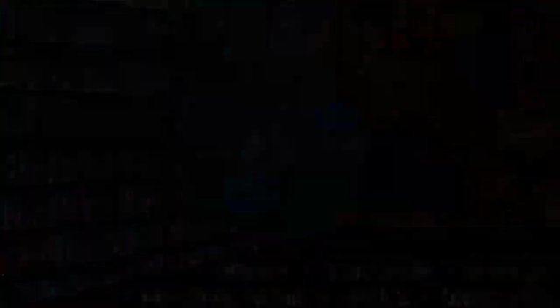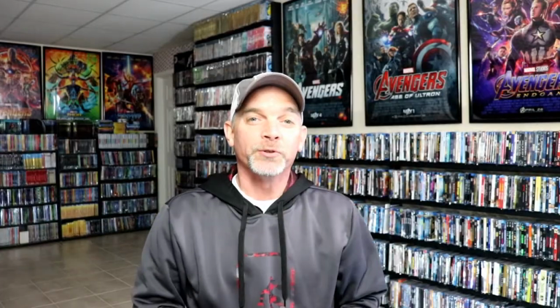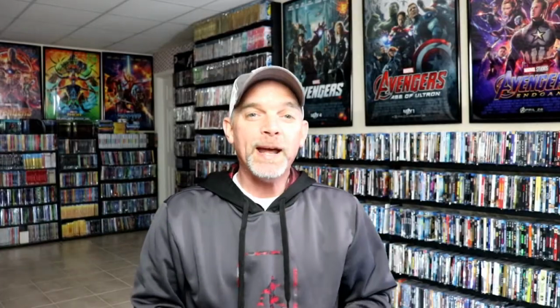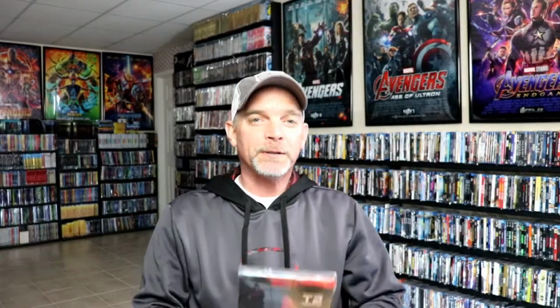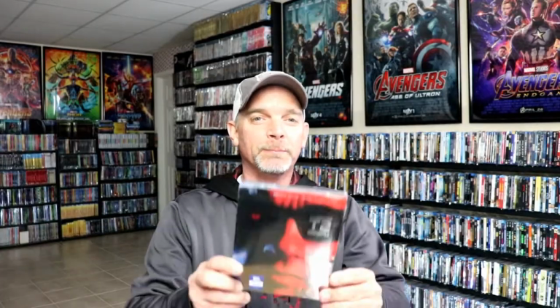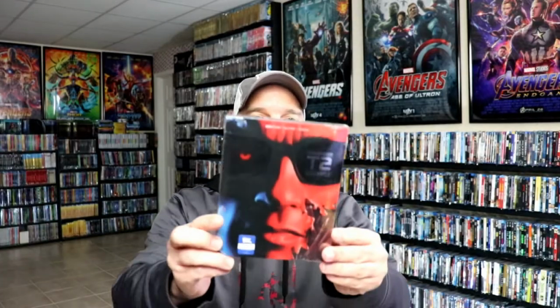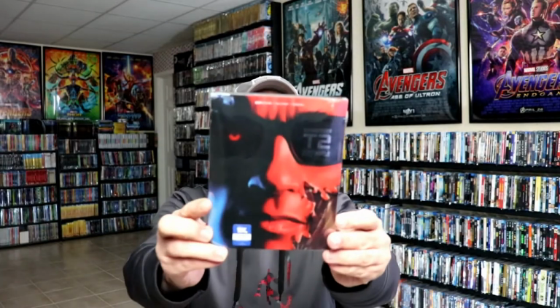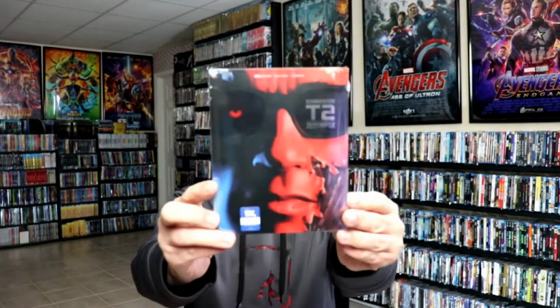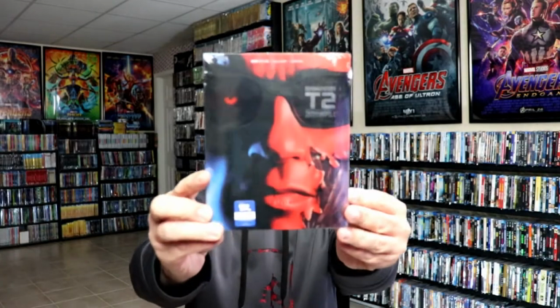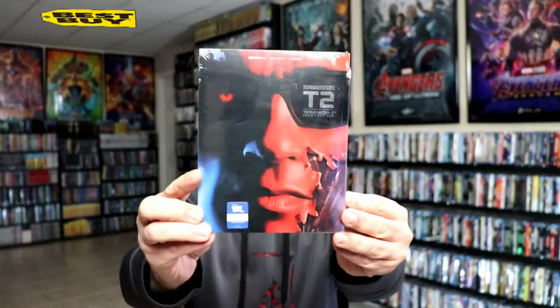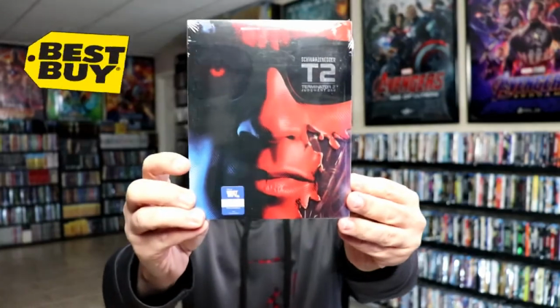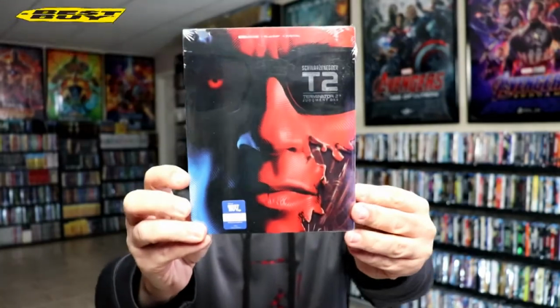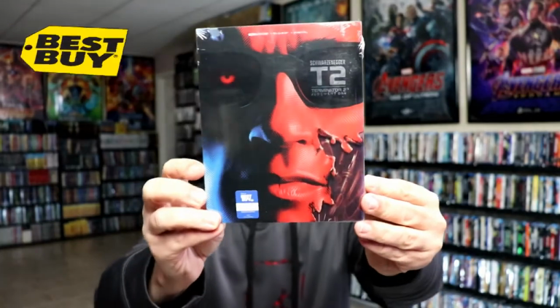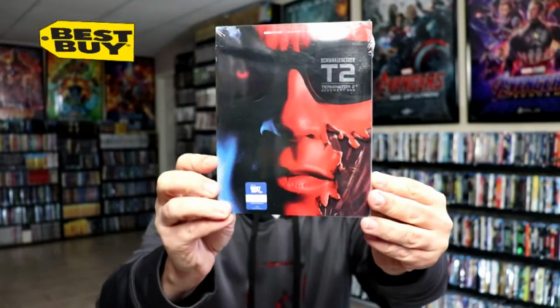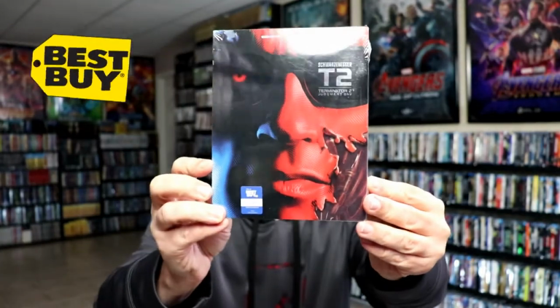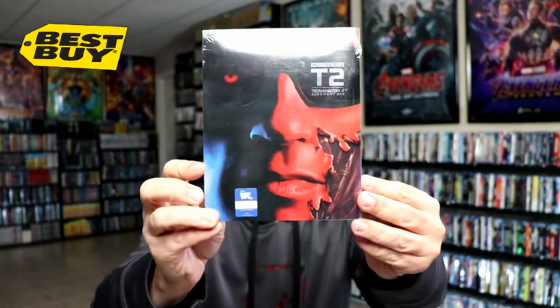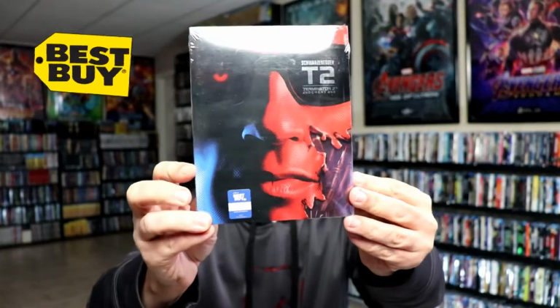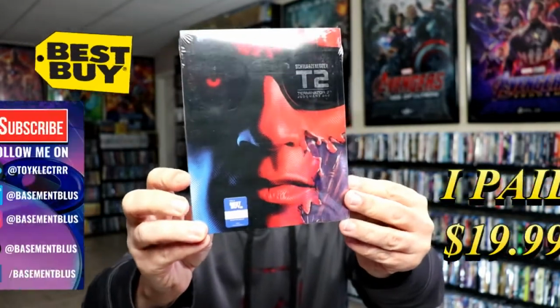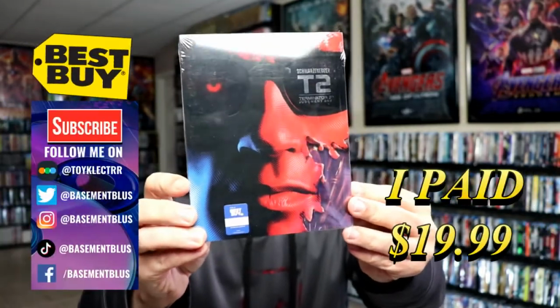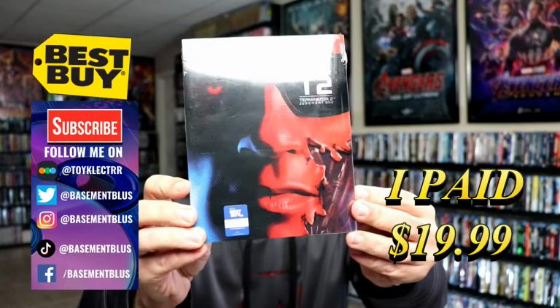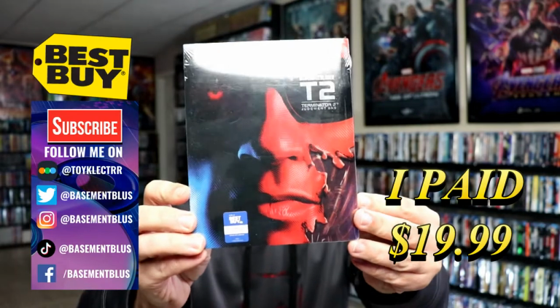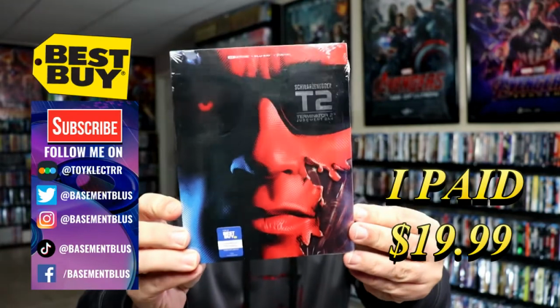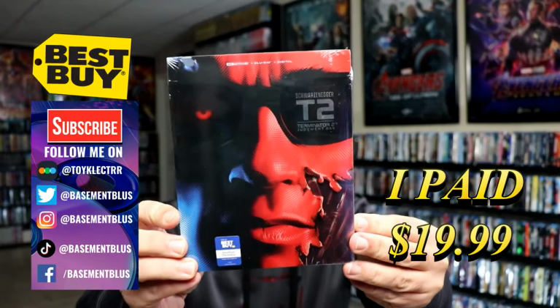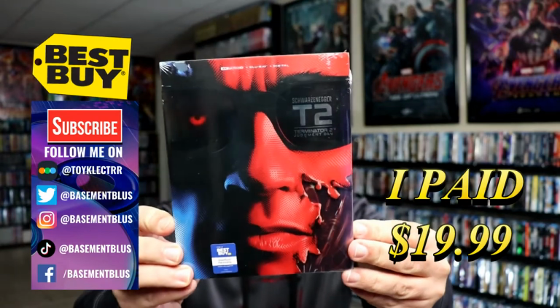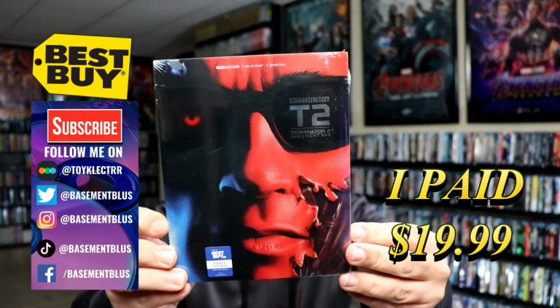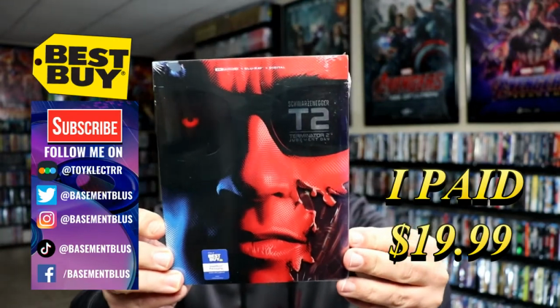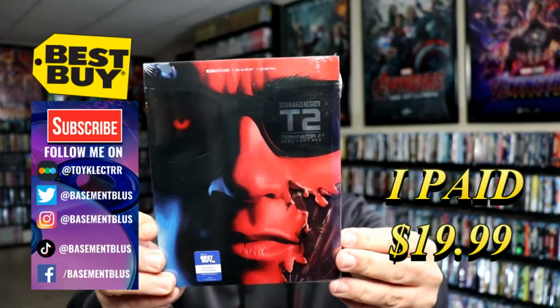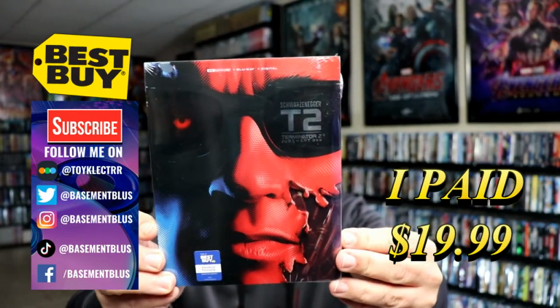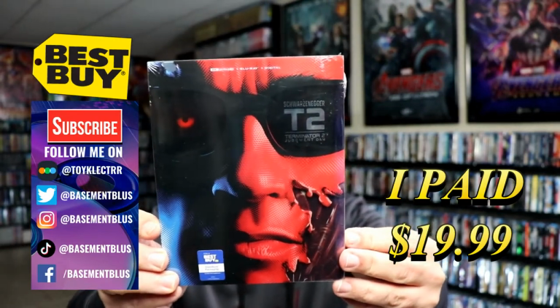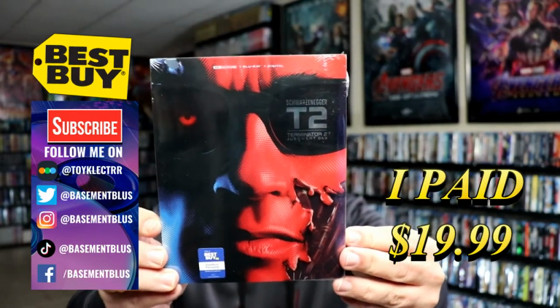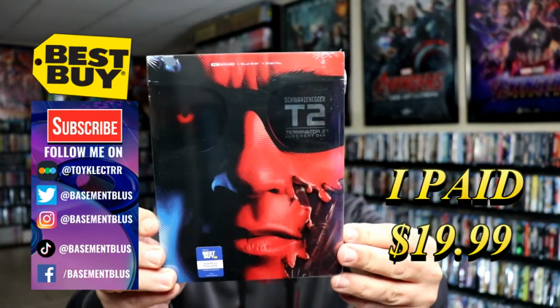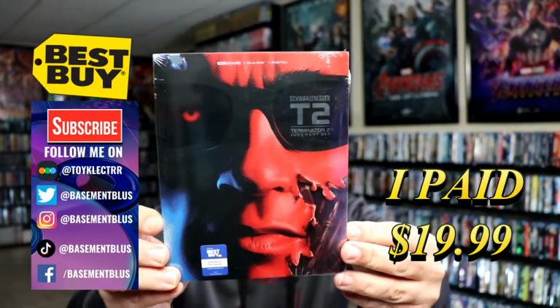Today I picked up my order for Terminator 2. This is the Best Buy Exclusive 4K Steelbook, featuring the Blu-ray and the digital.